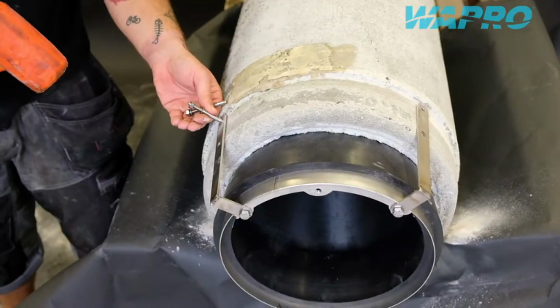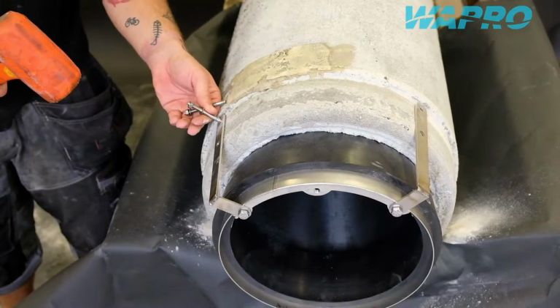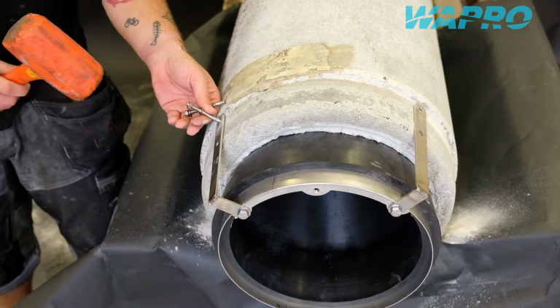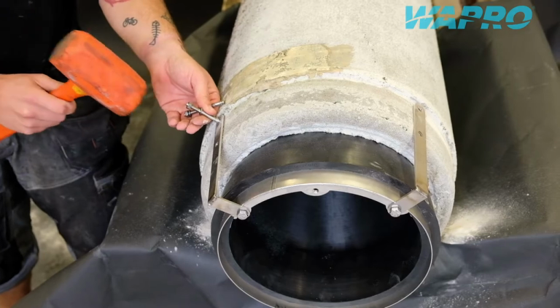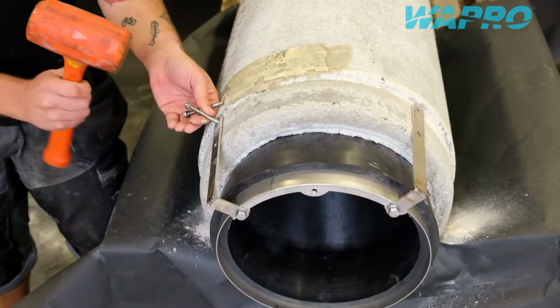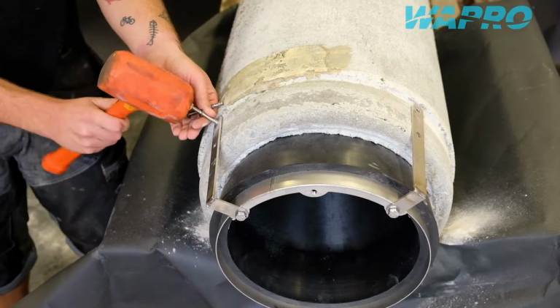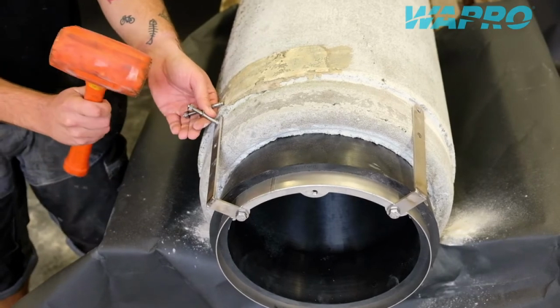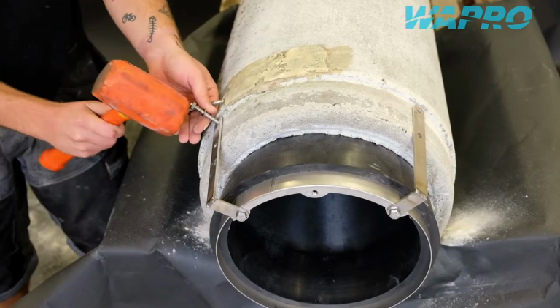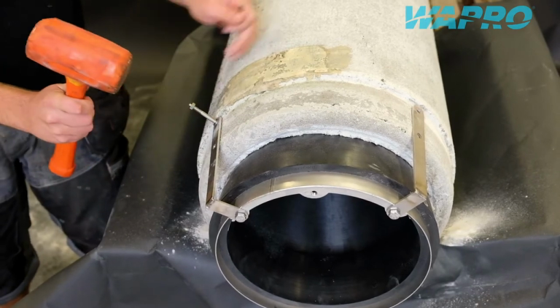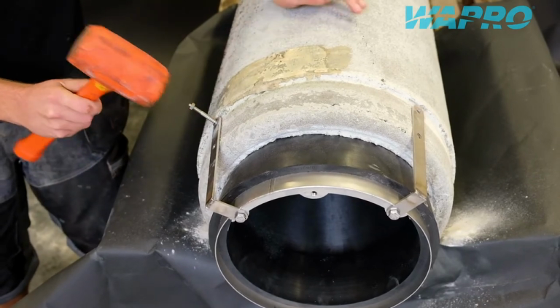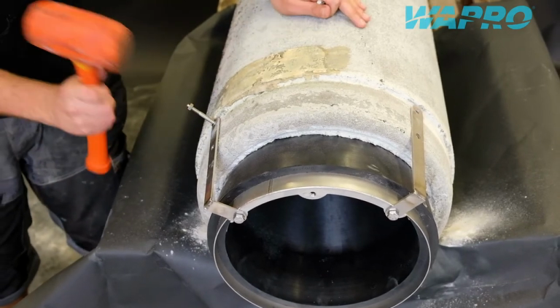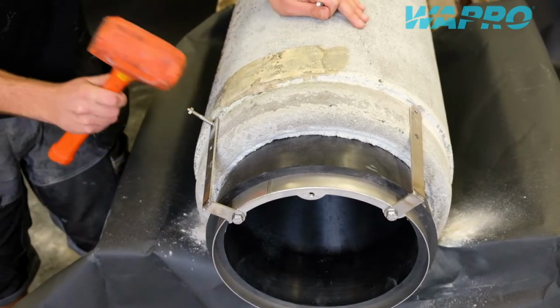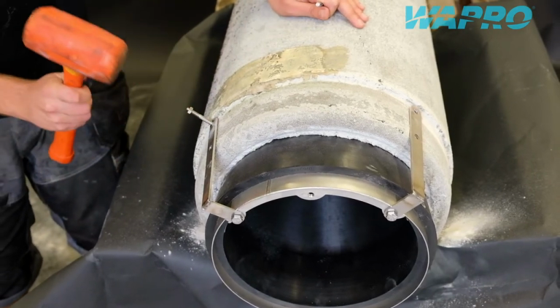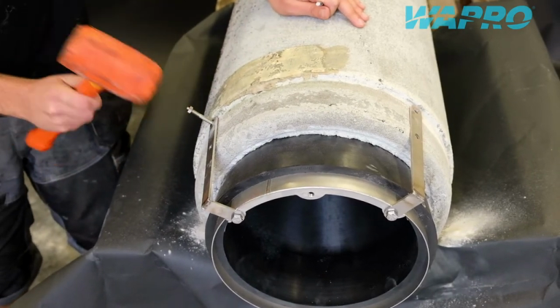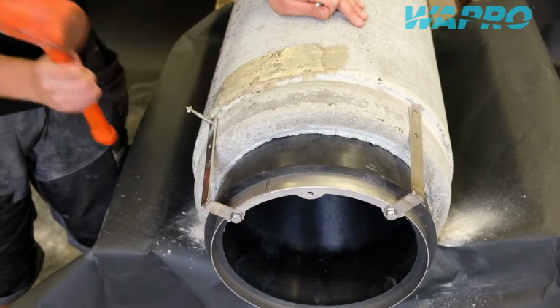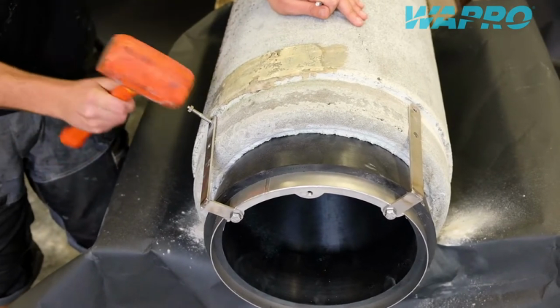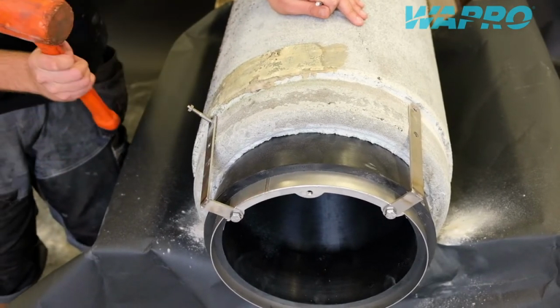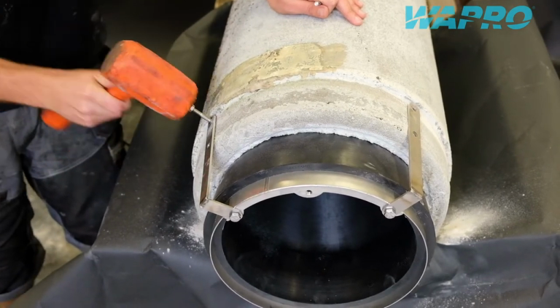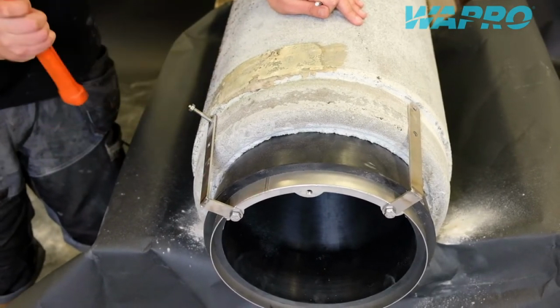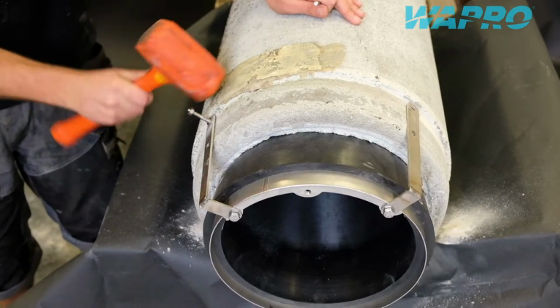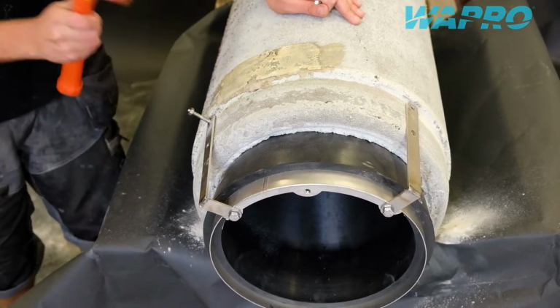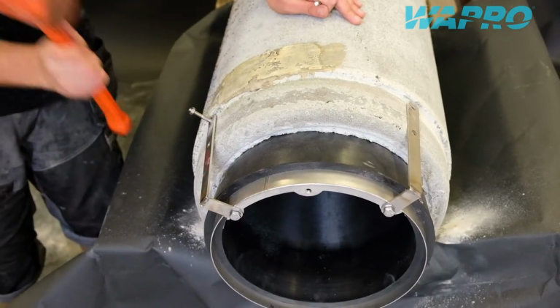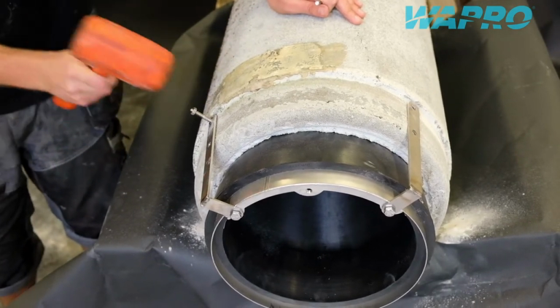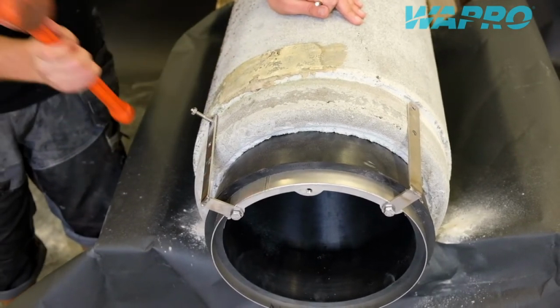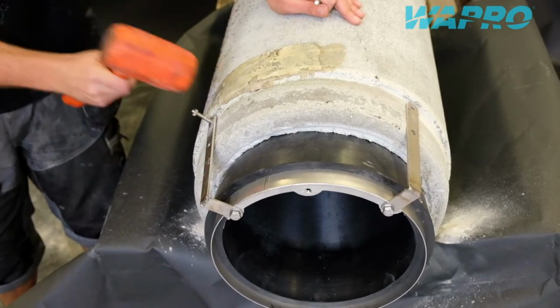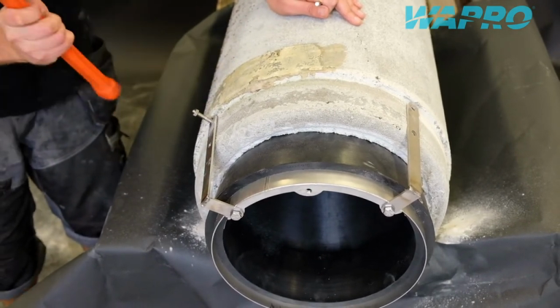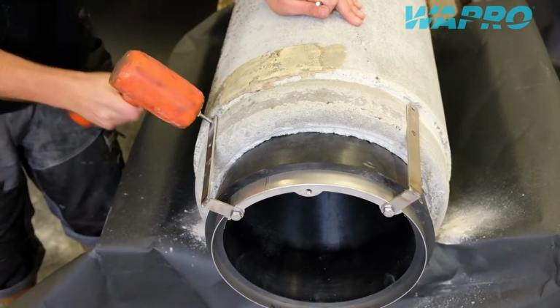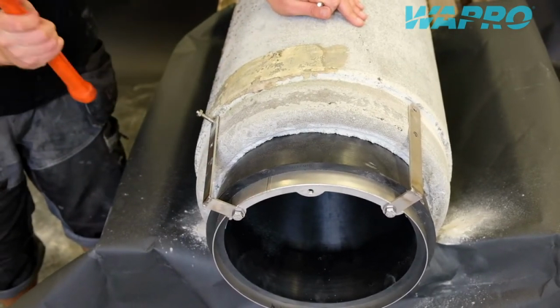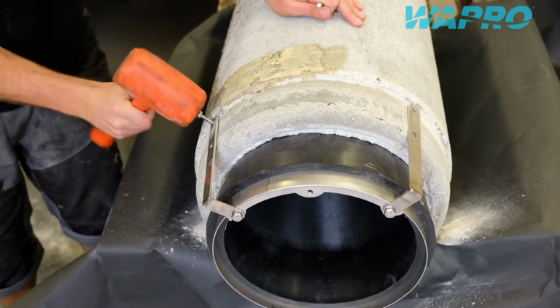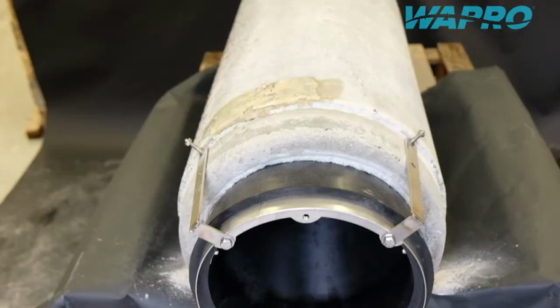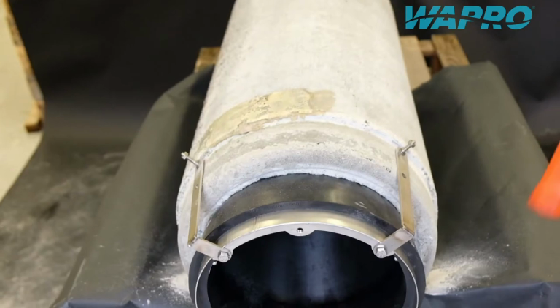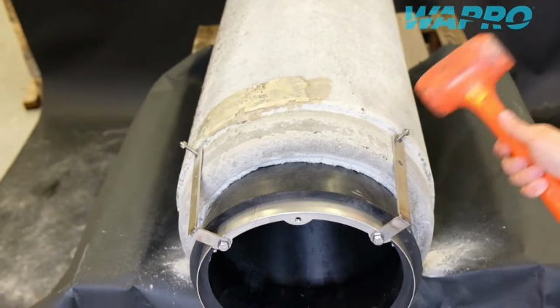Place appropriate size concrete anchor bolts to the pre-drilled holes according to the manufacturer's recommendations.